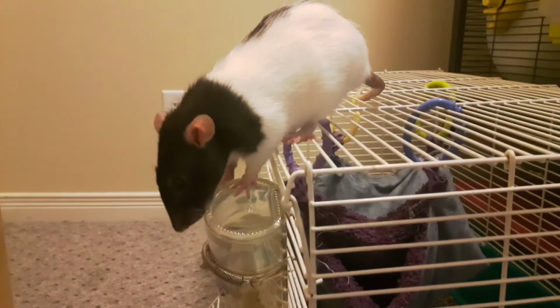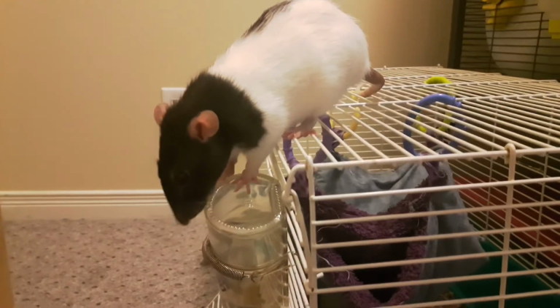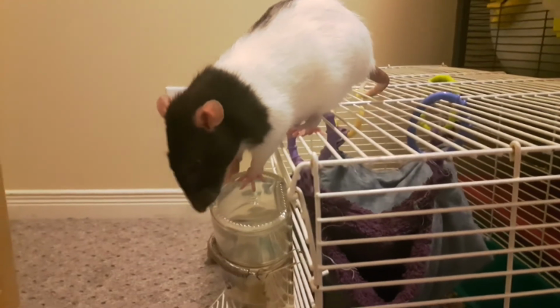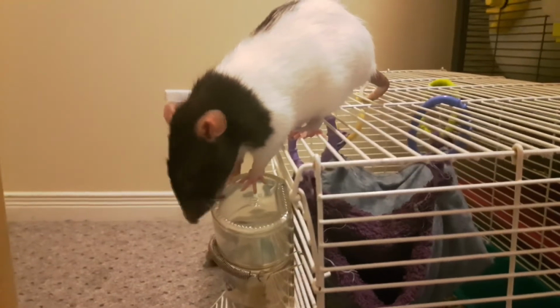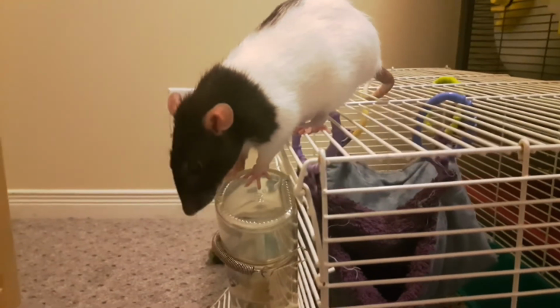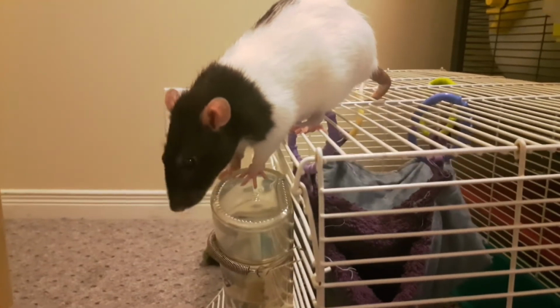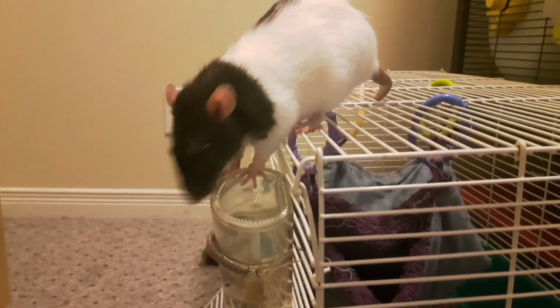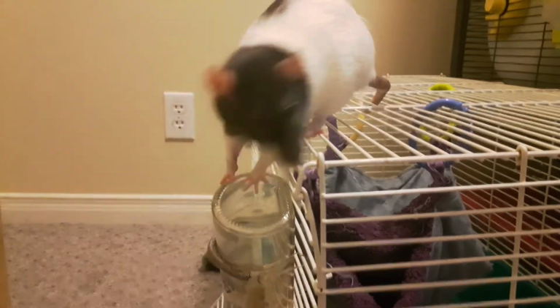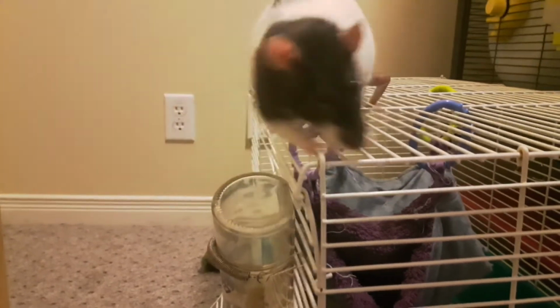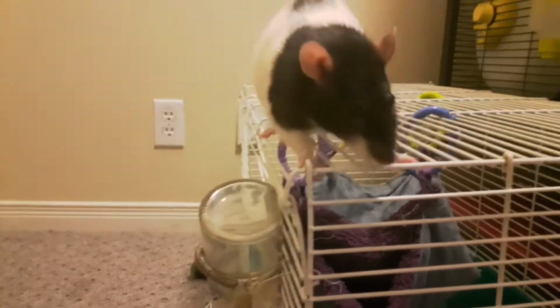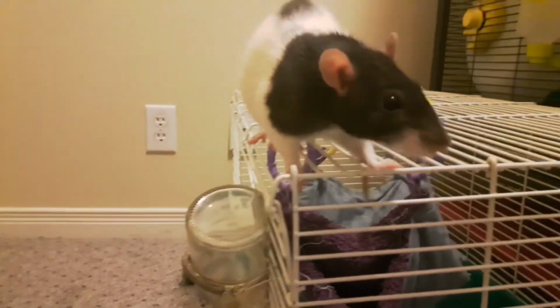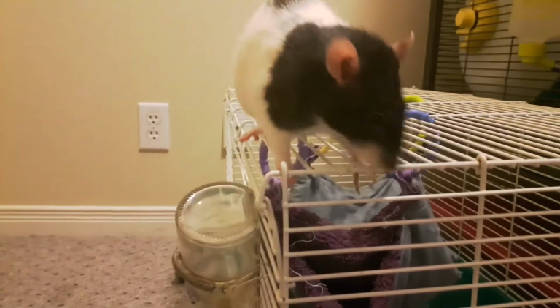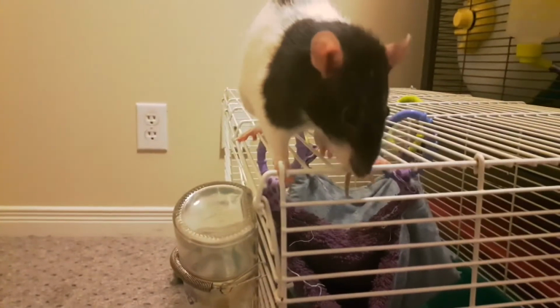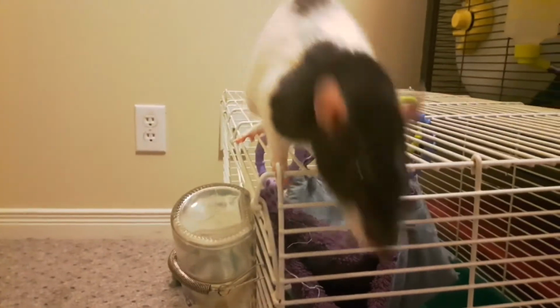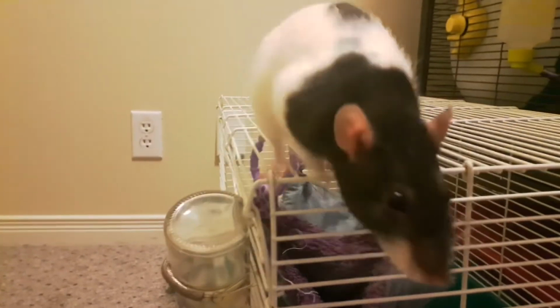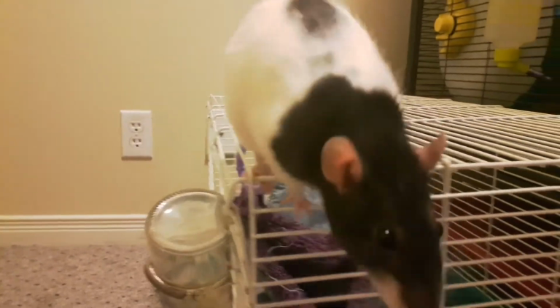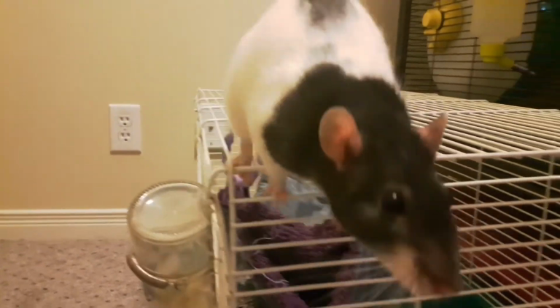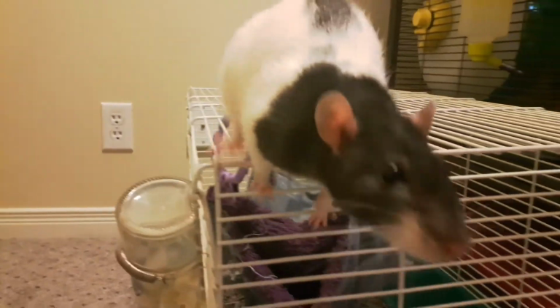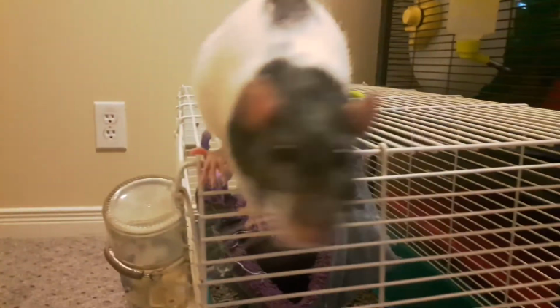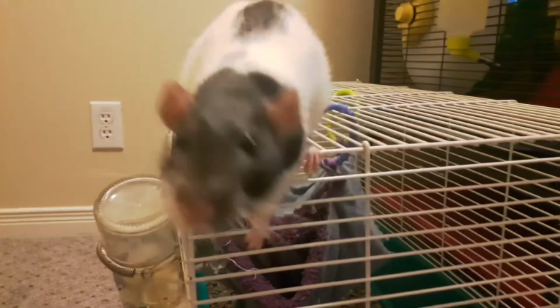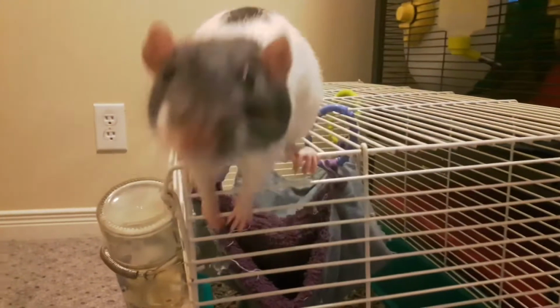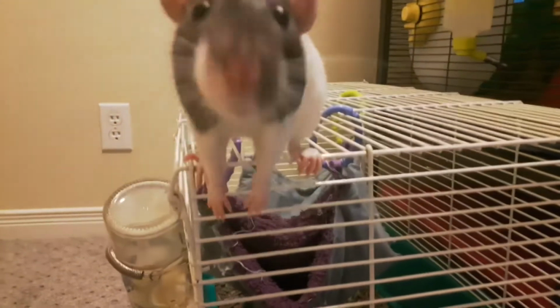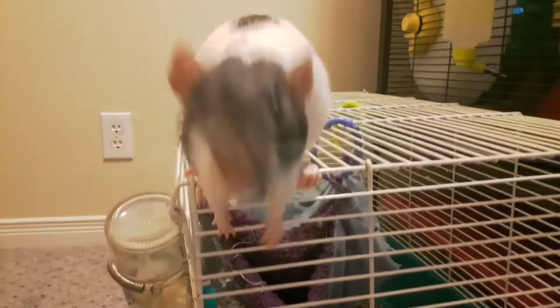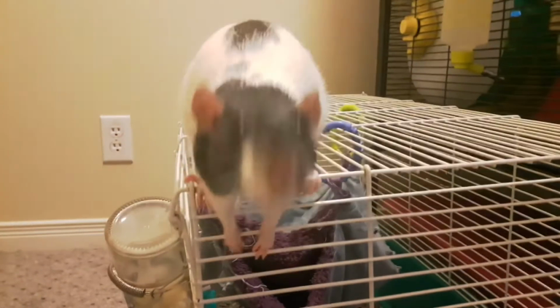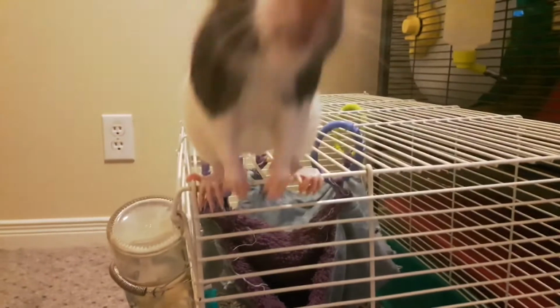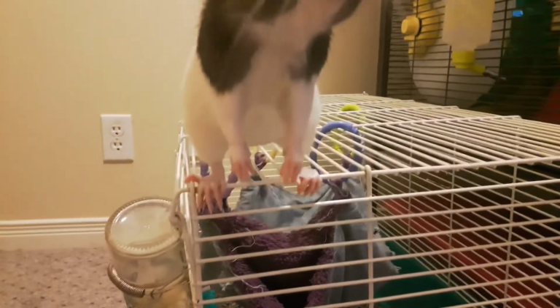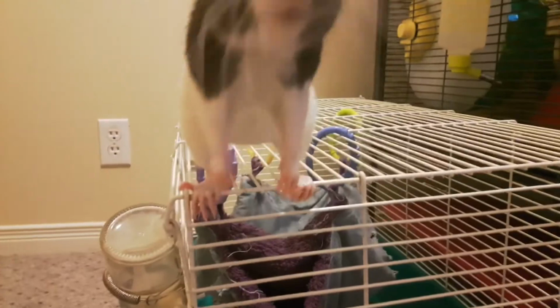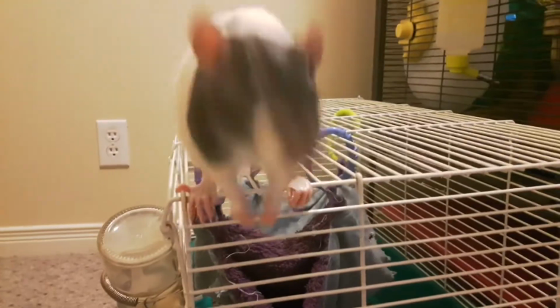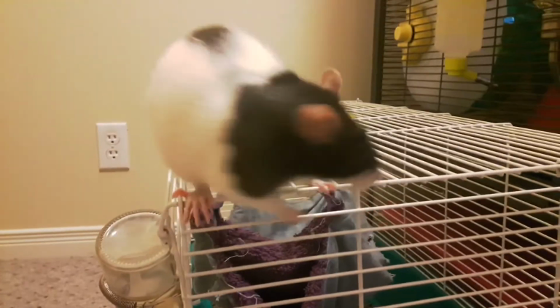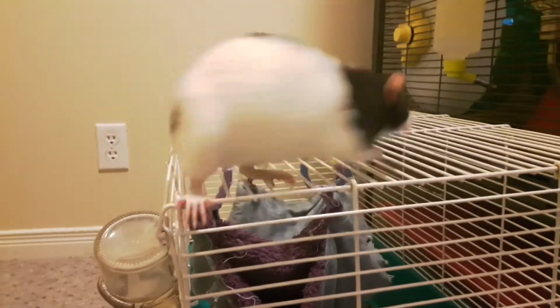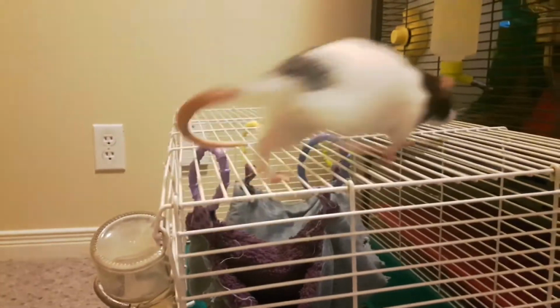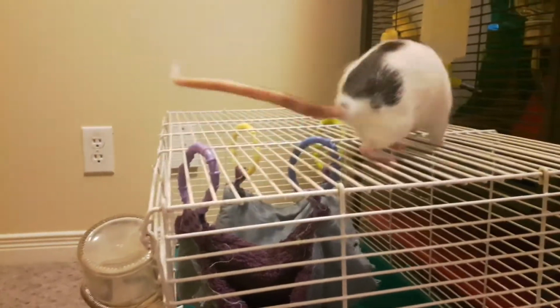Hello everyone! Welcome to Fond of Rats. This video will go over pituitary tumors in rats.